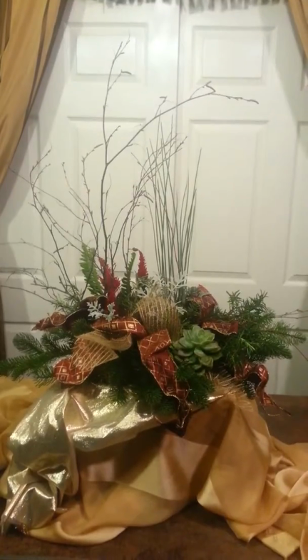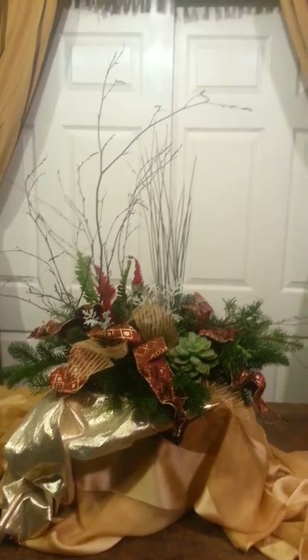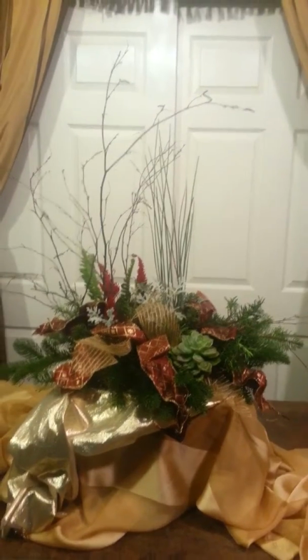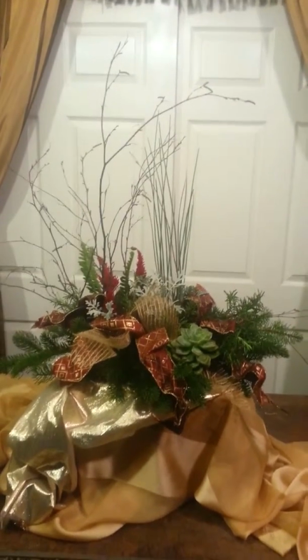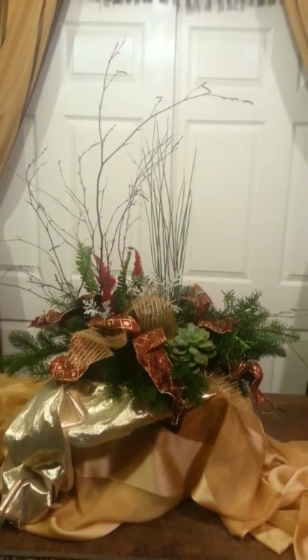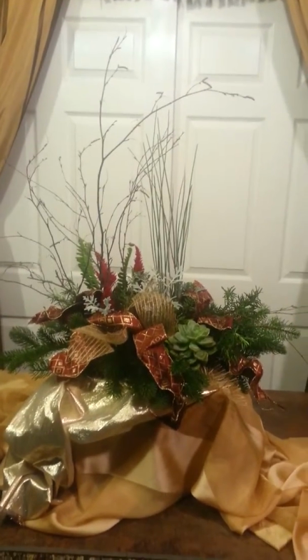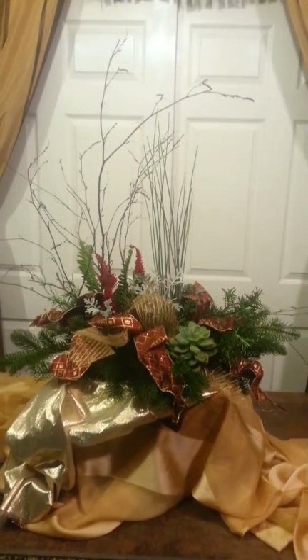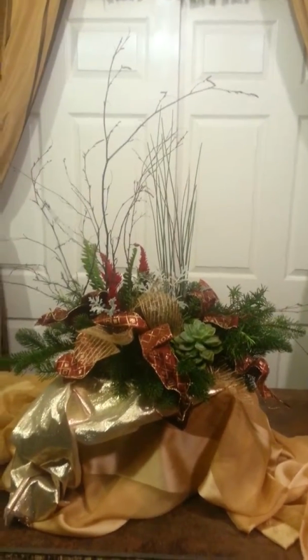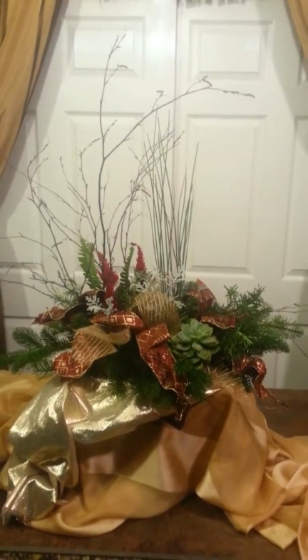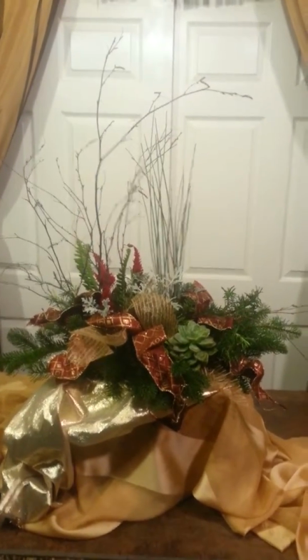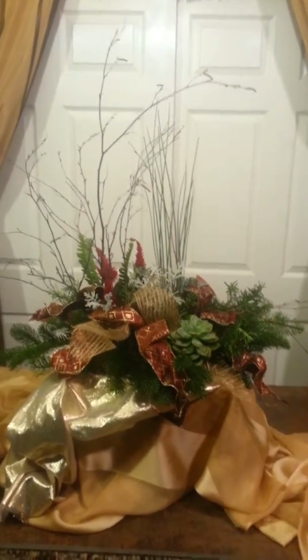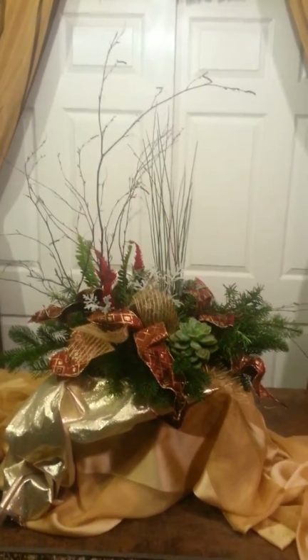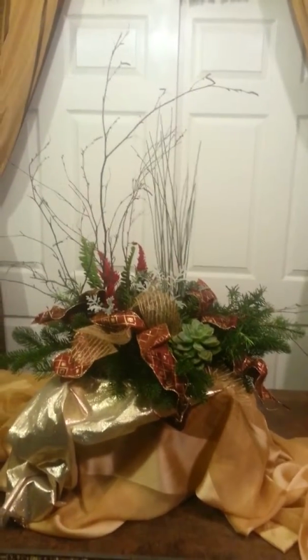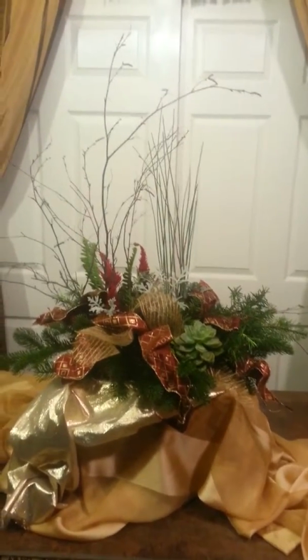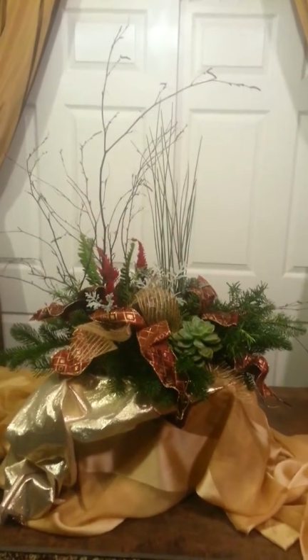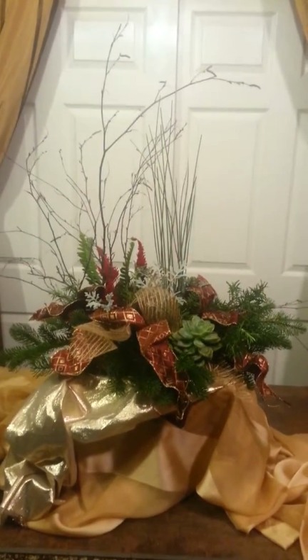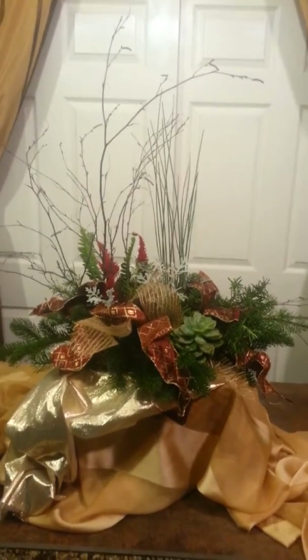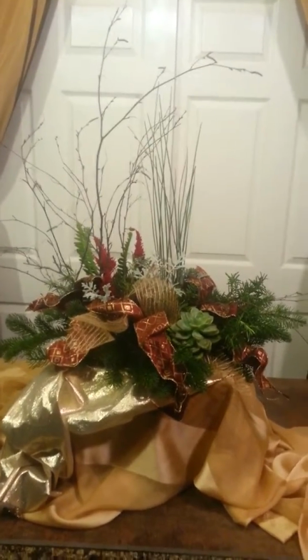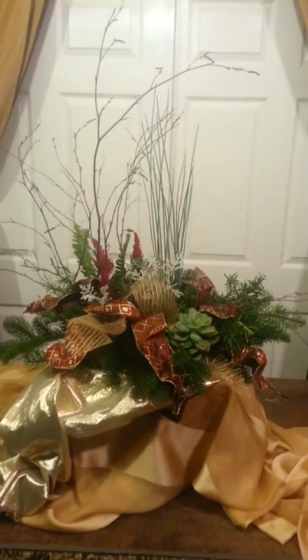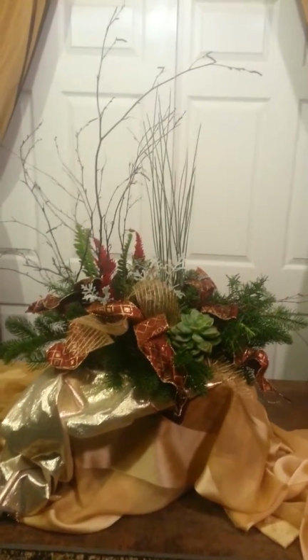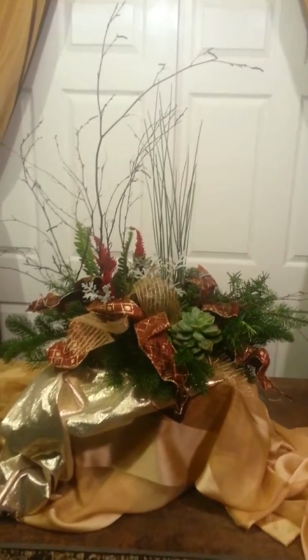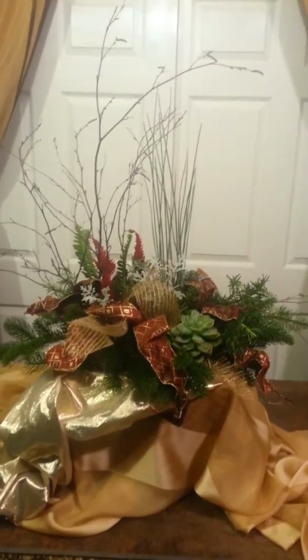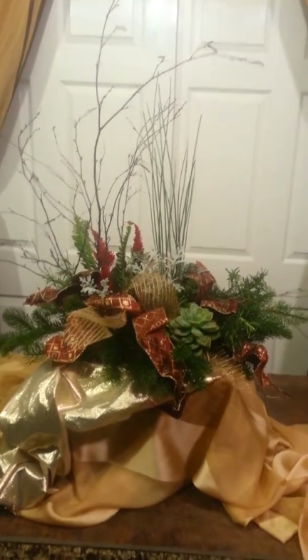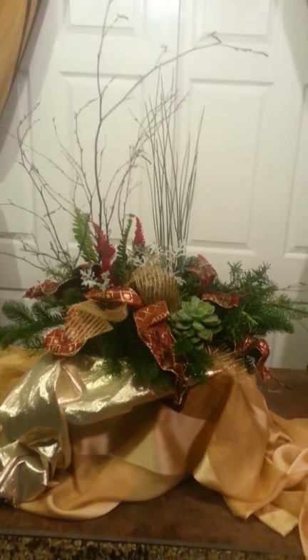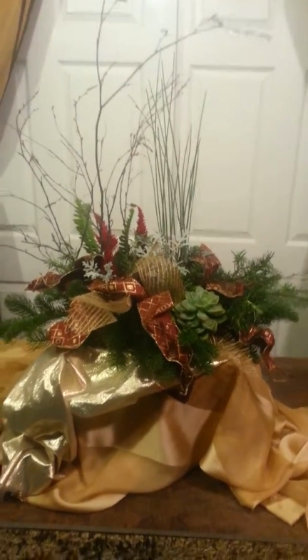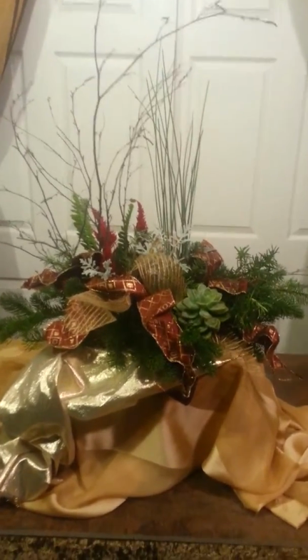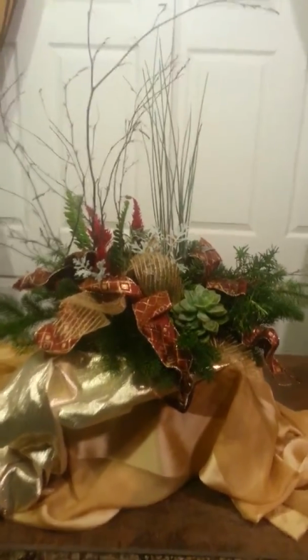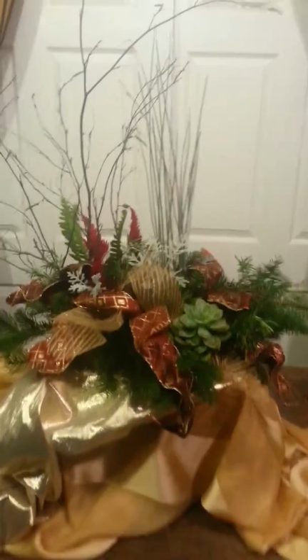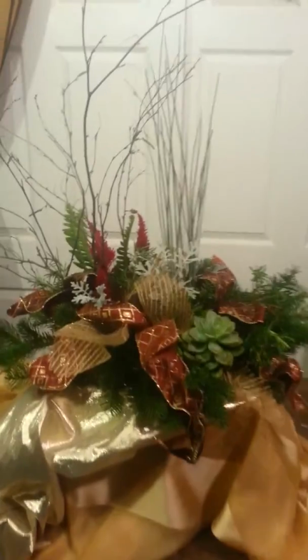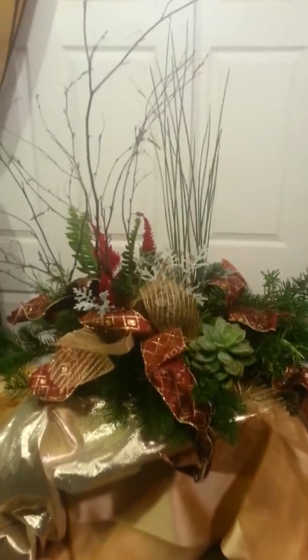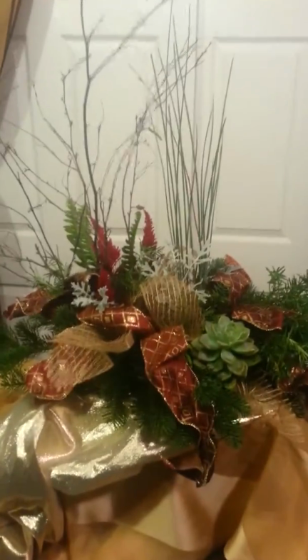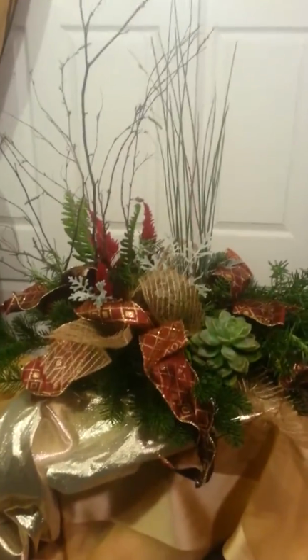Happy day, everybody. Here's the scented piece I've just designed and wanted to point out a few things about it.